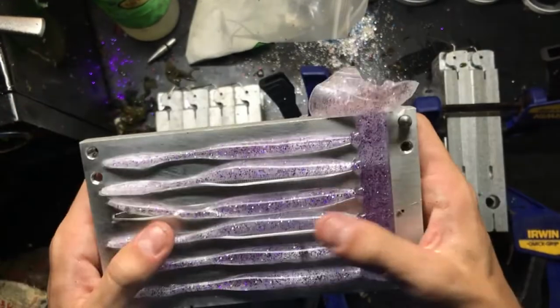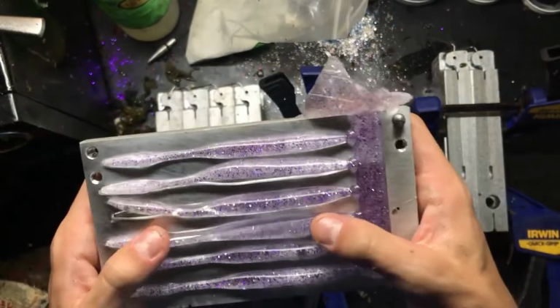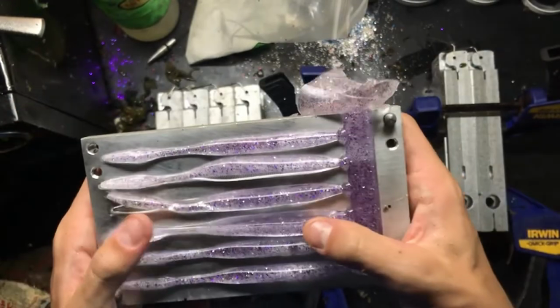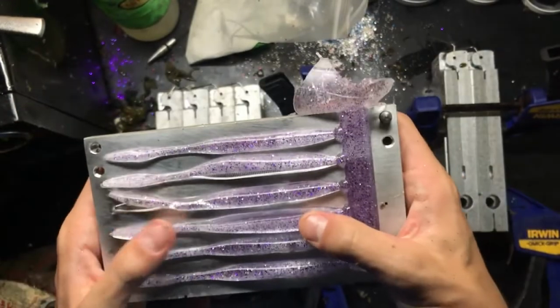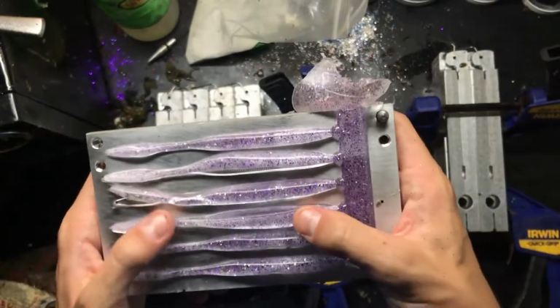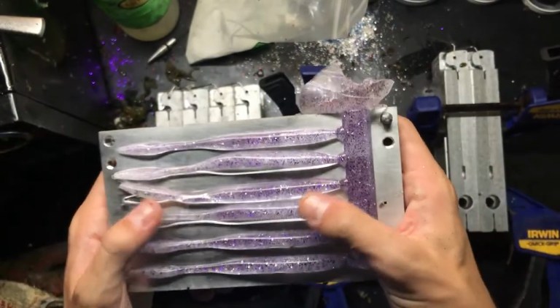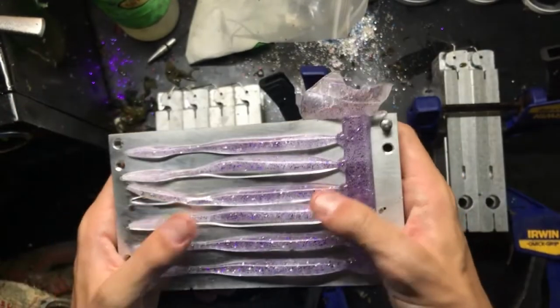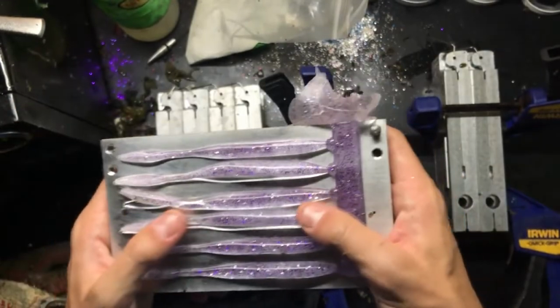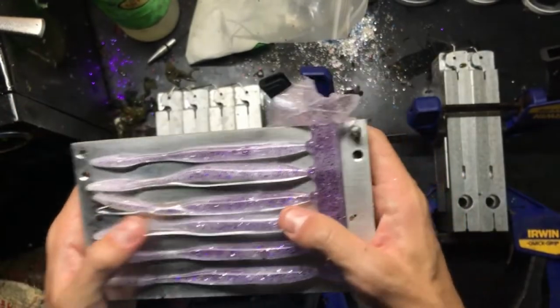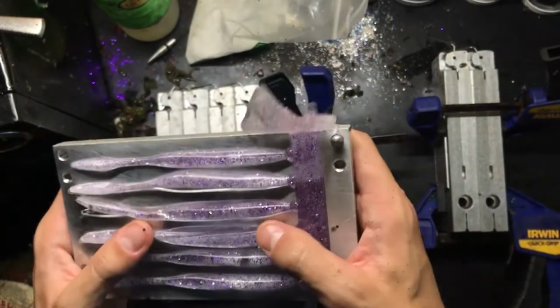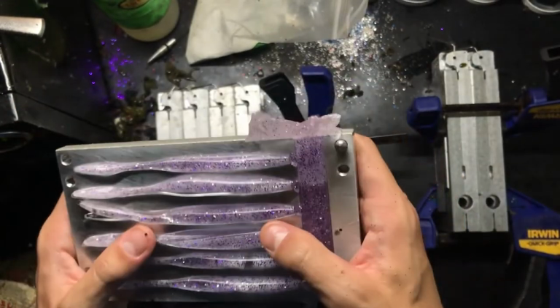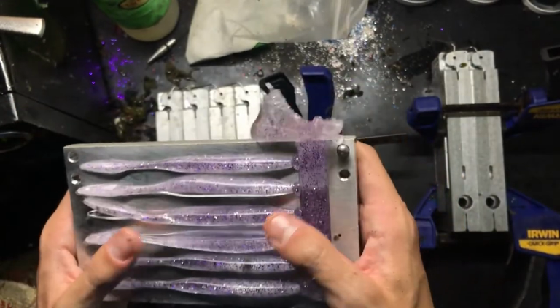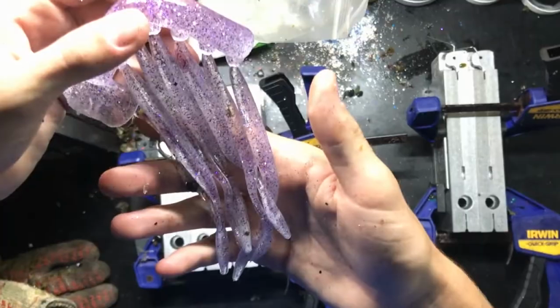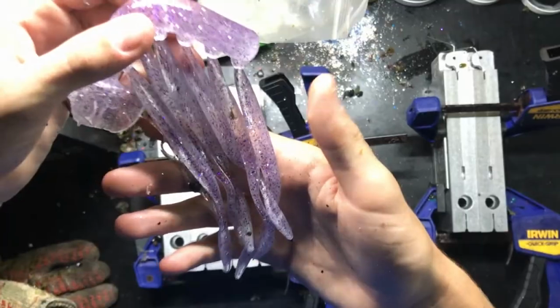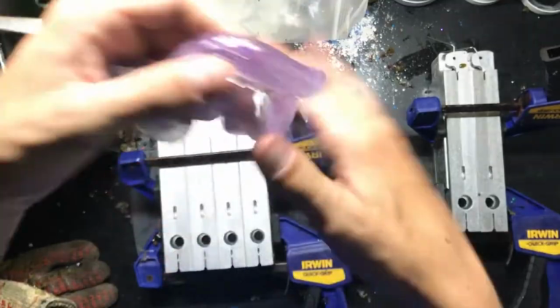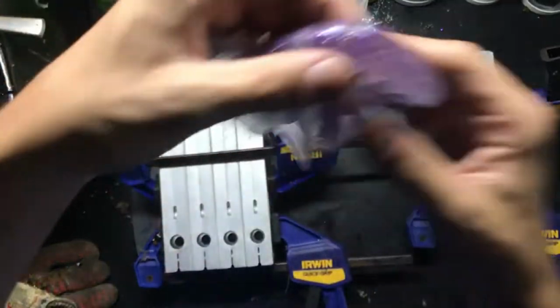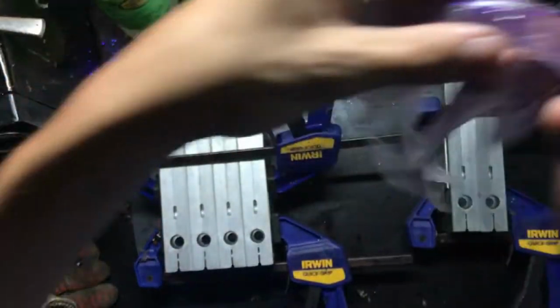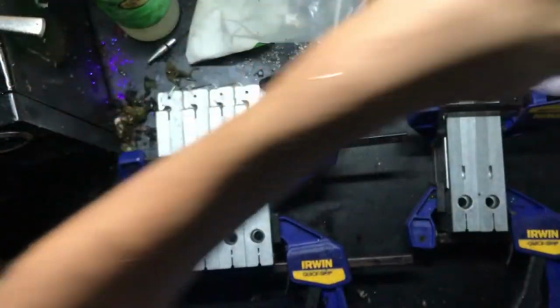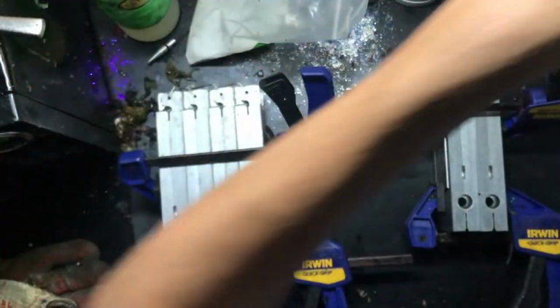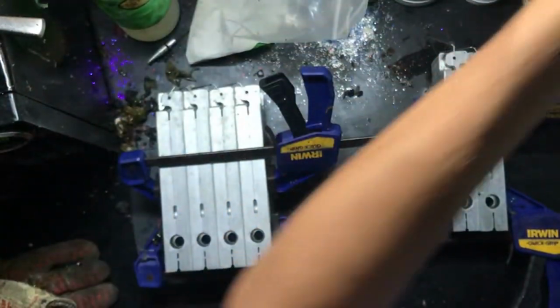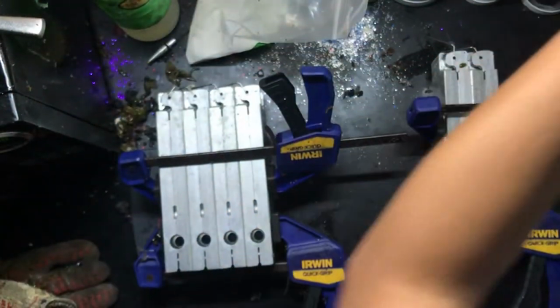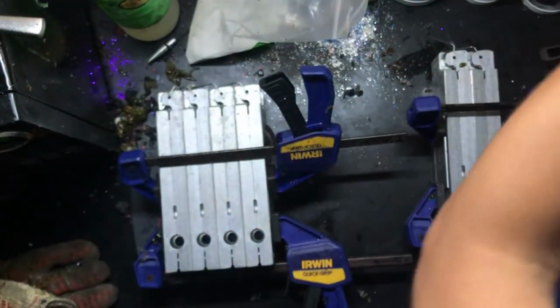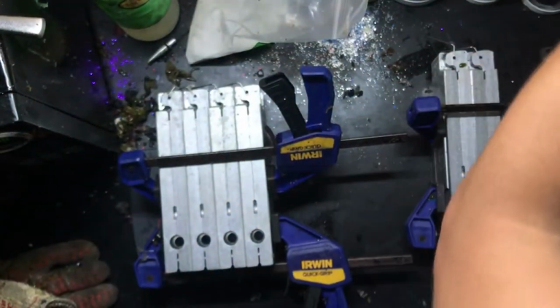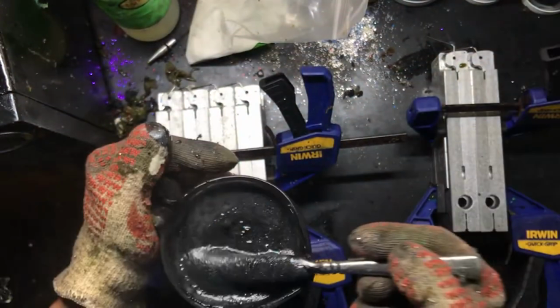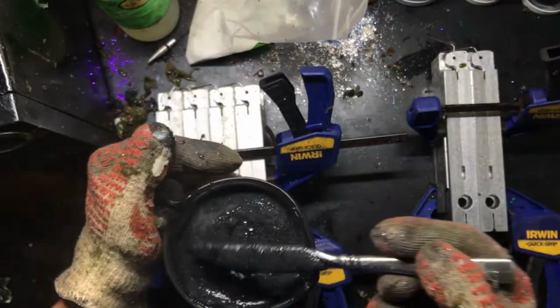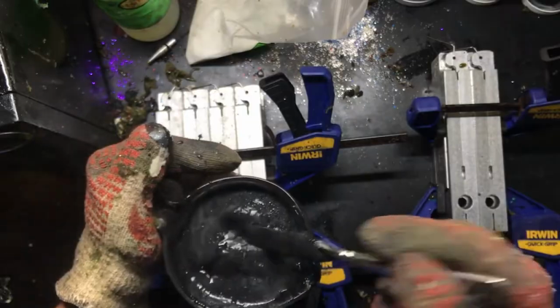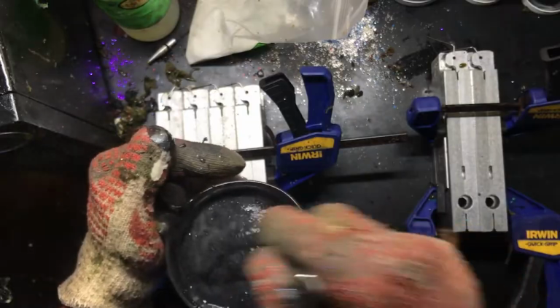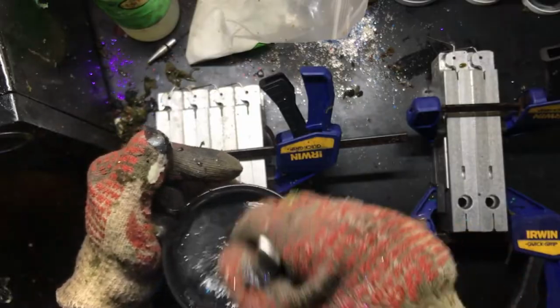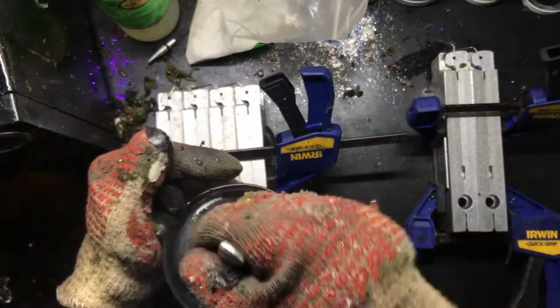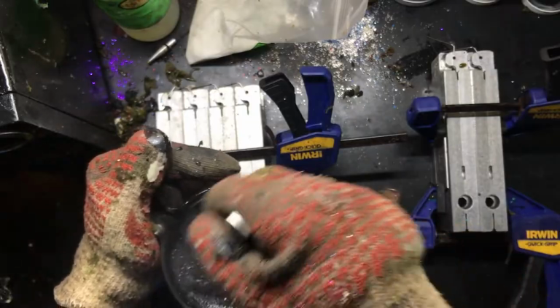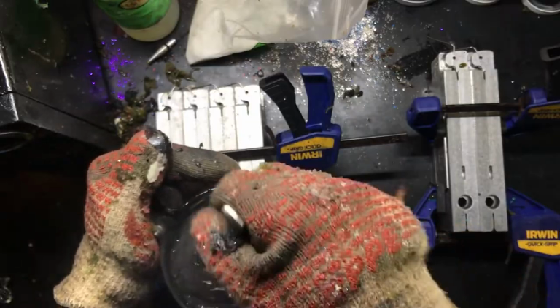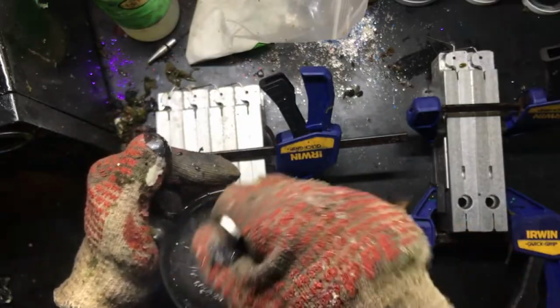These look awesome for clear water. Plastic is ready.